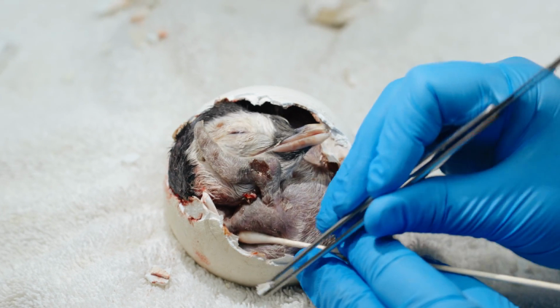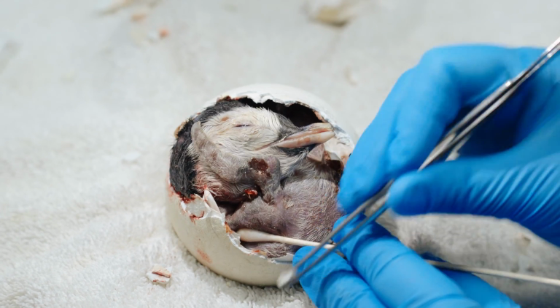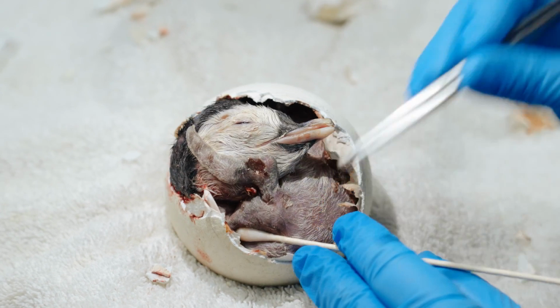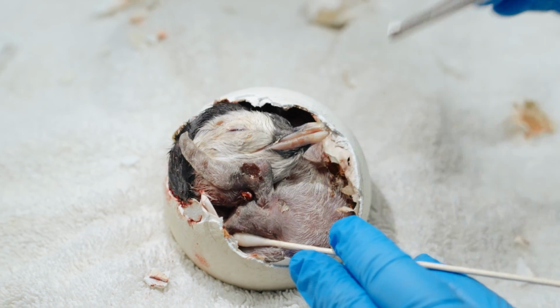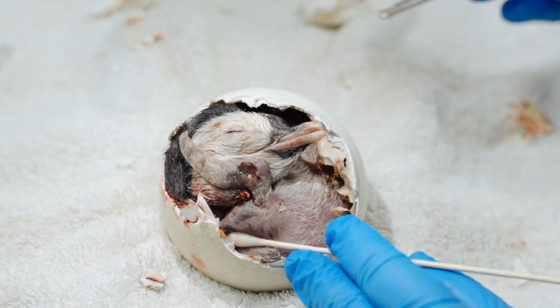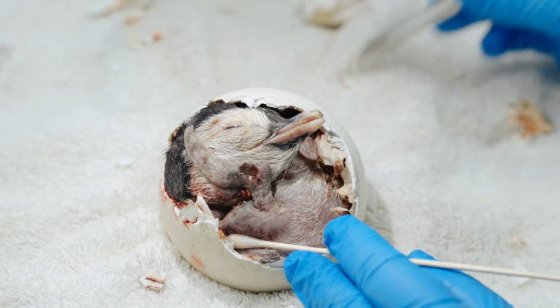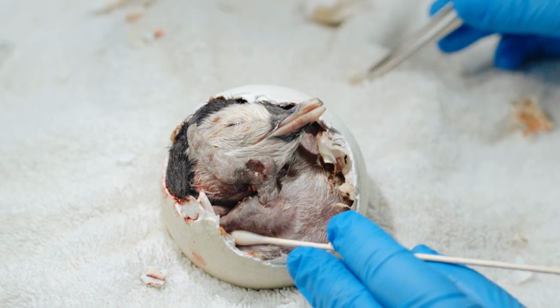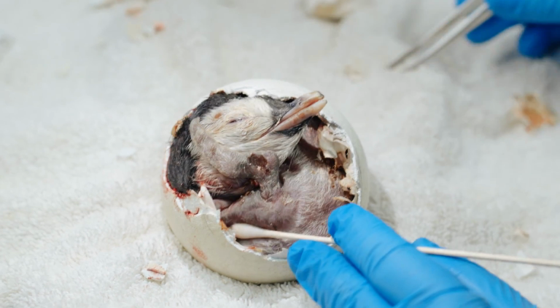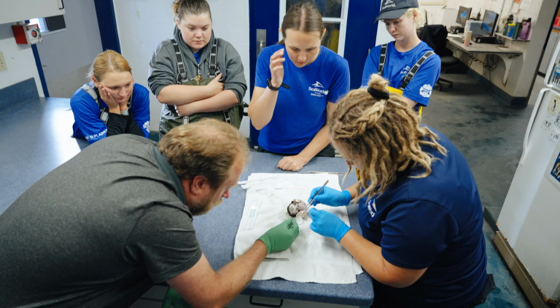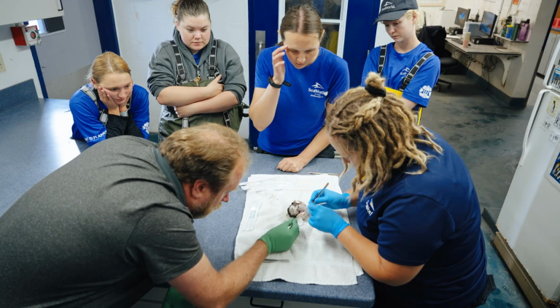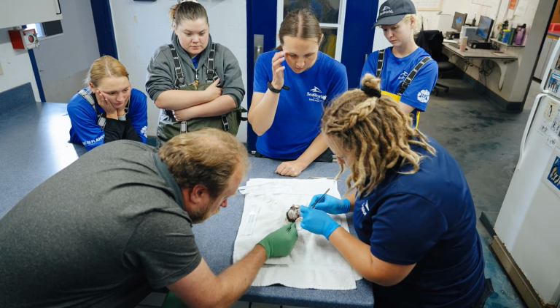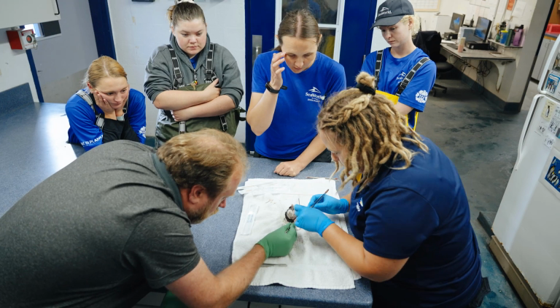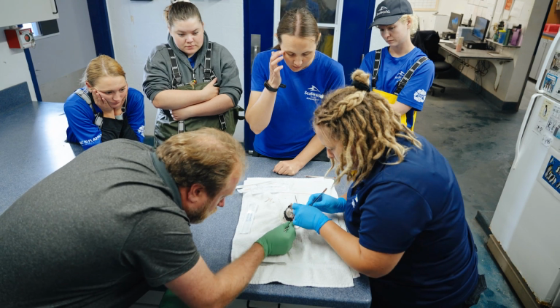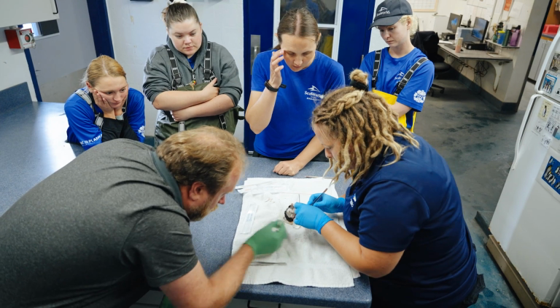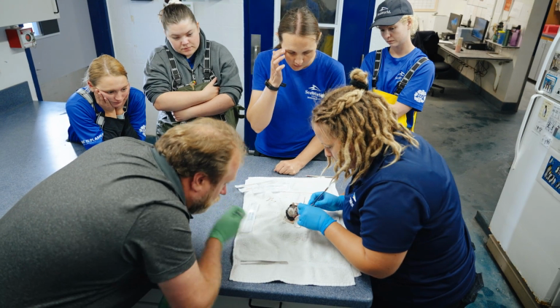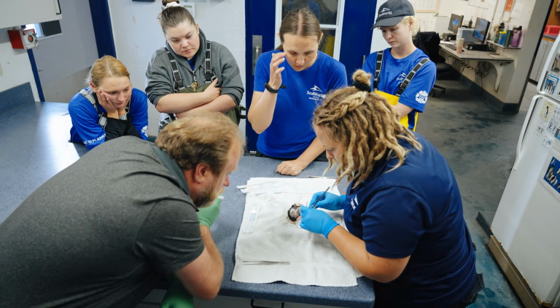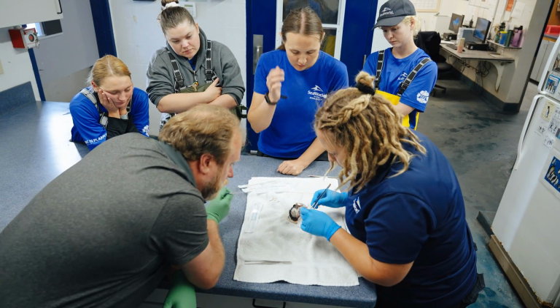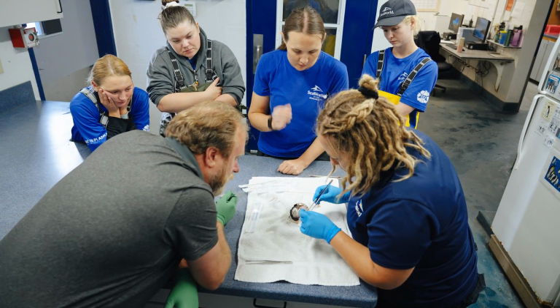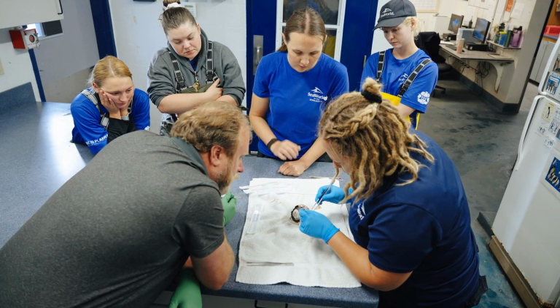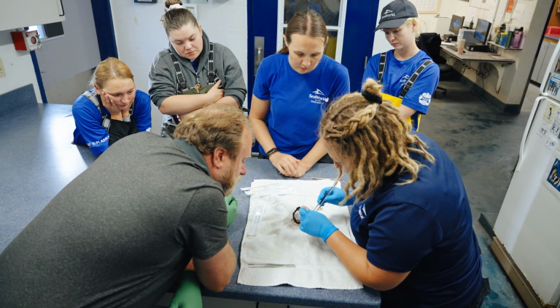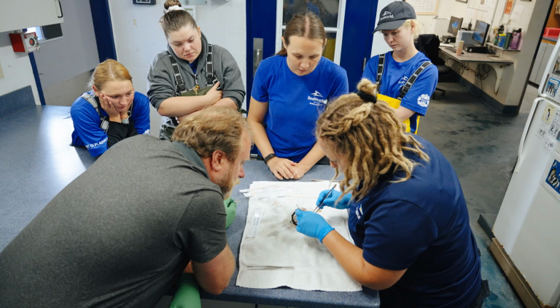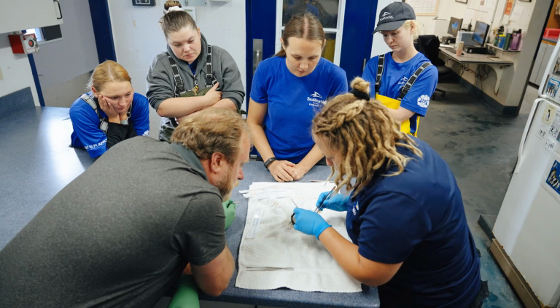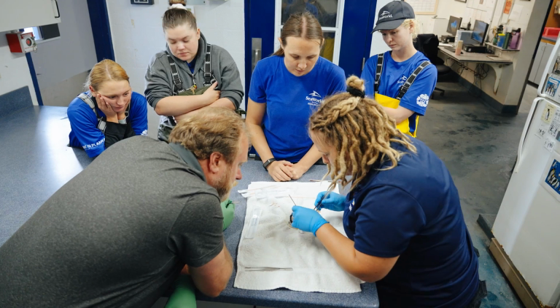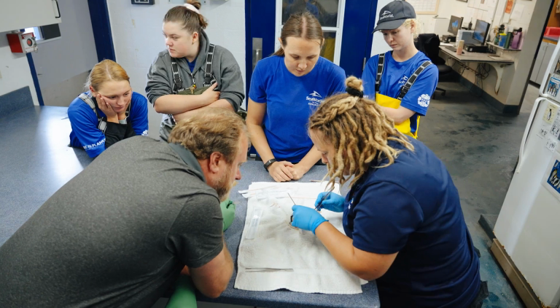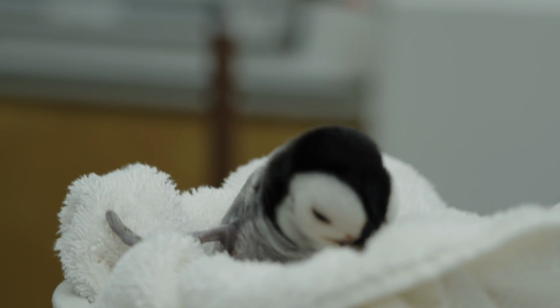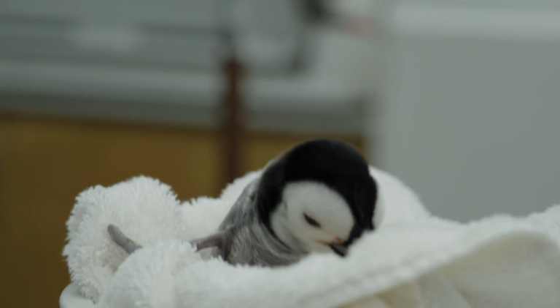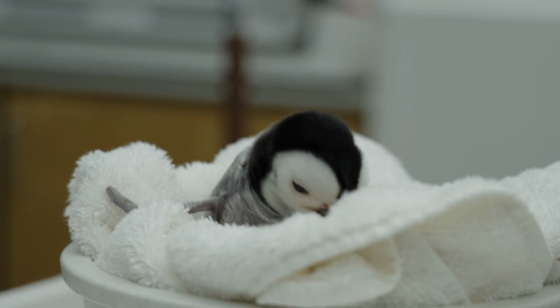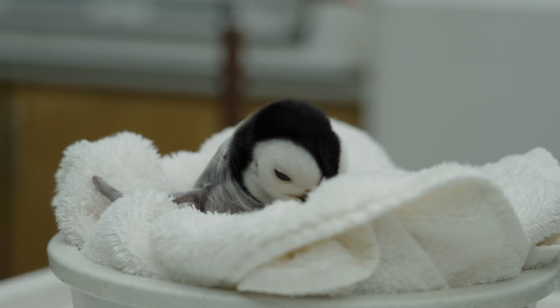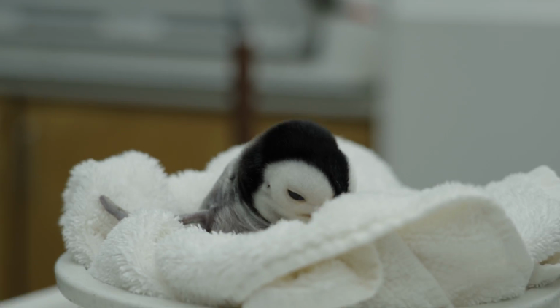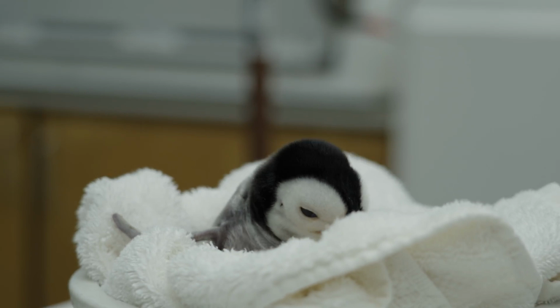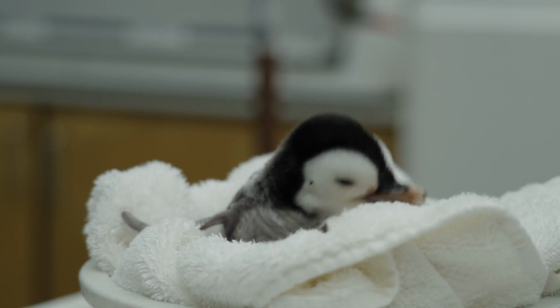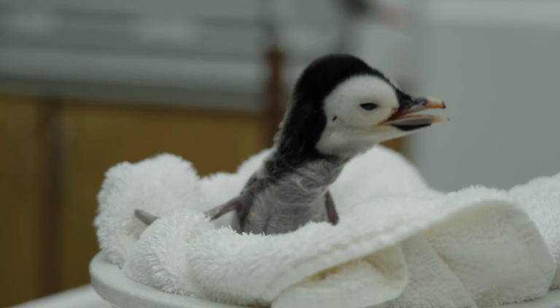We were able to successfully hatch the chick, and we had one of our first emperor penguin babies in over a decade.